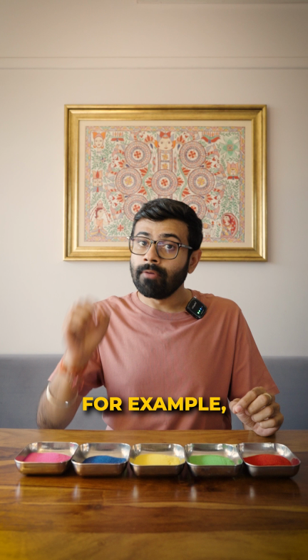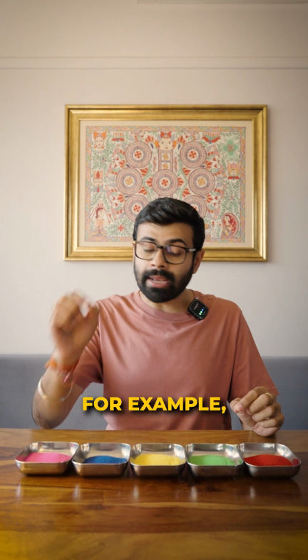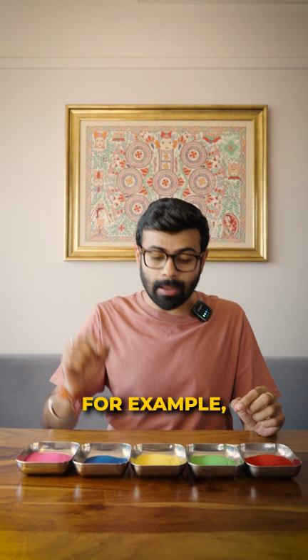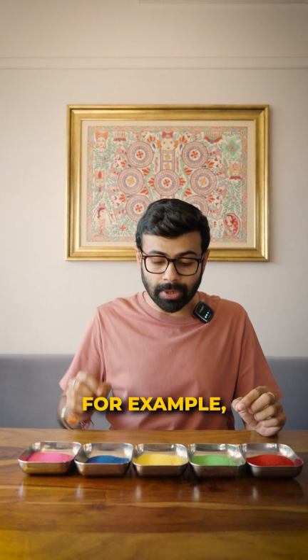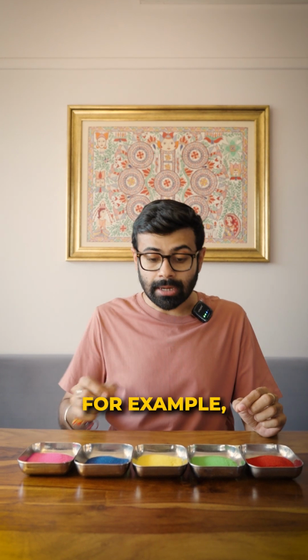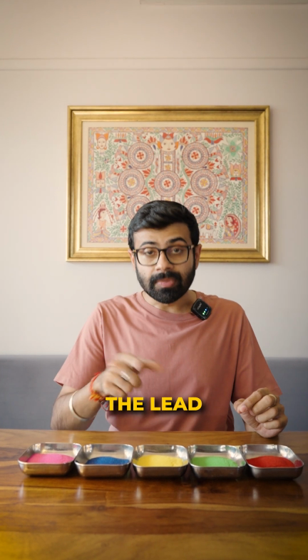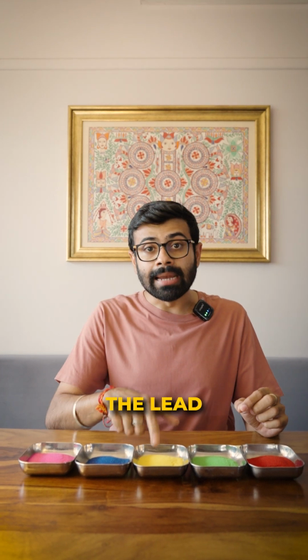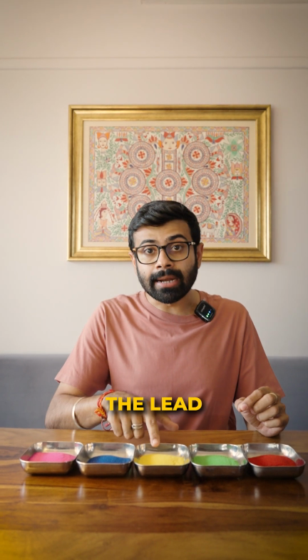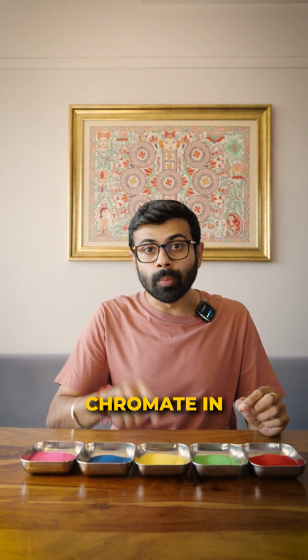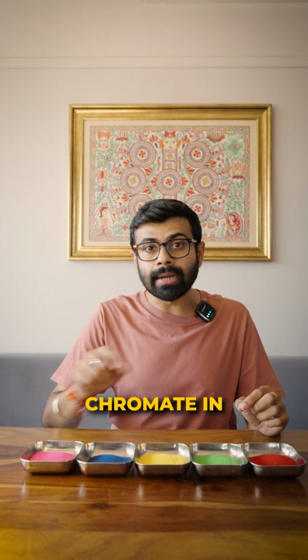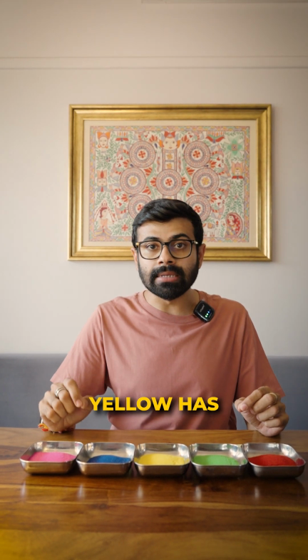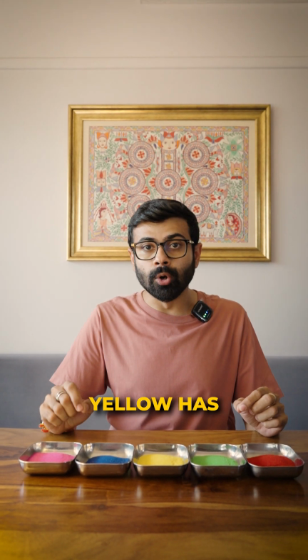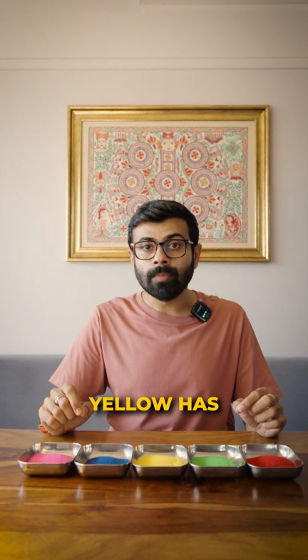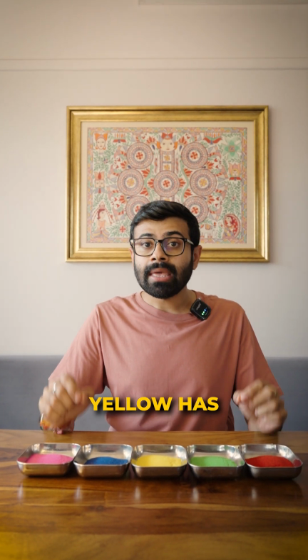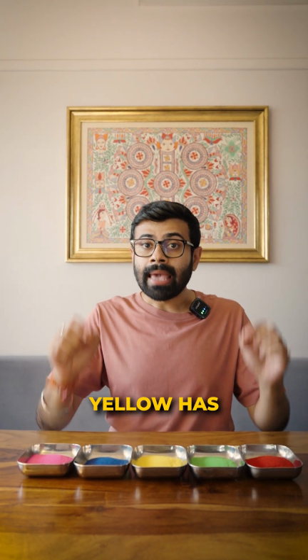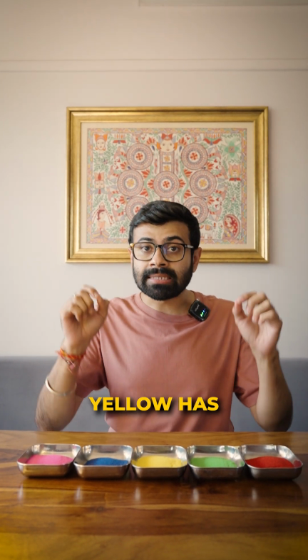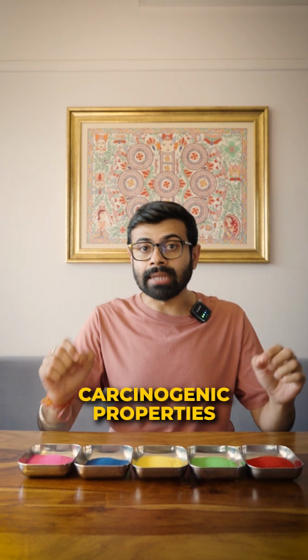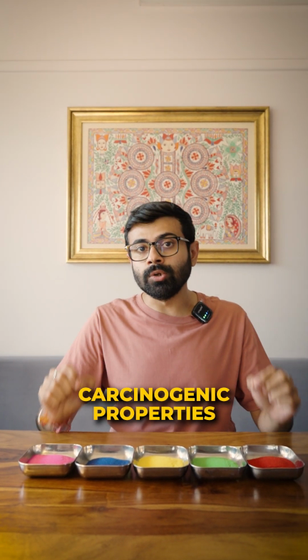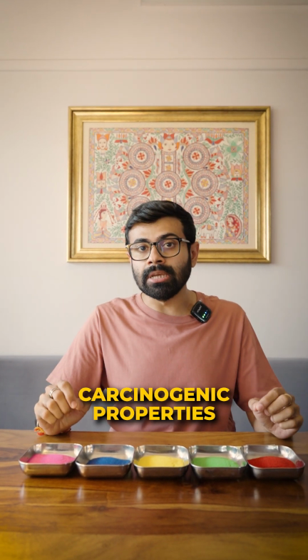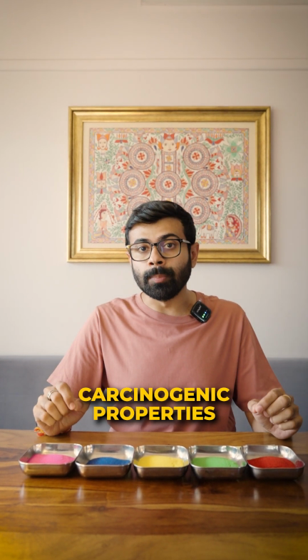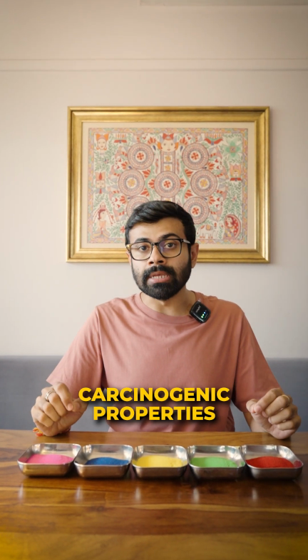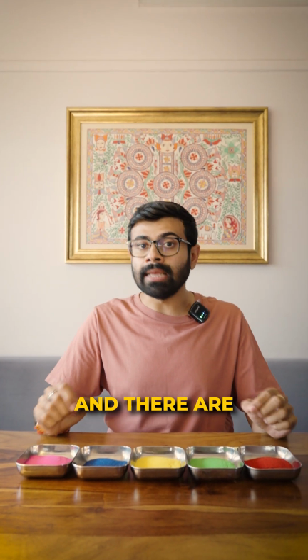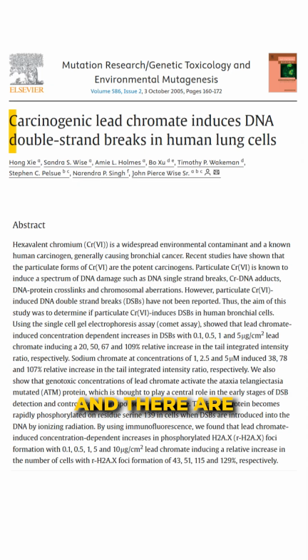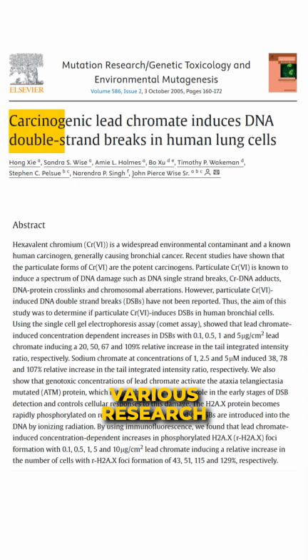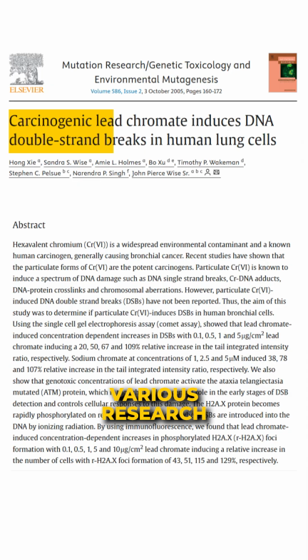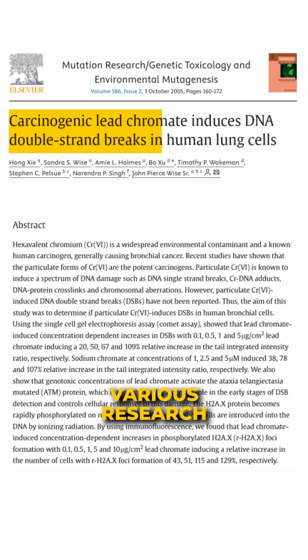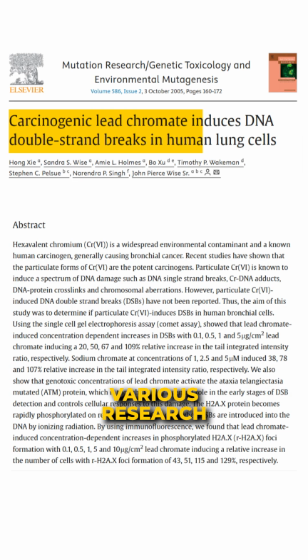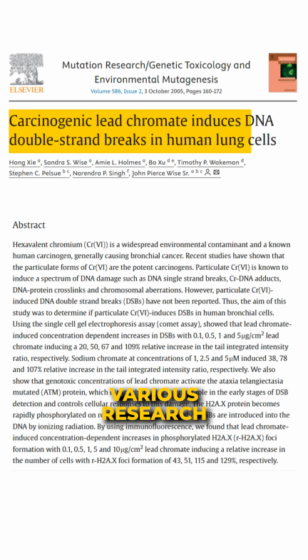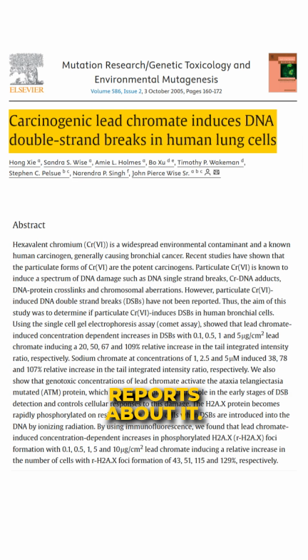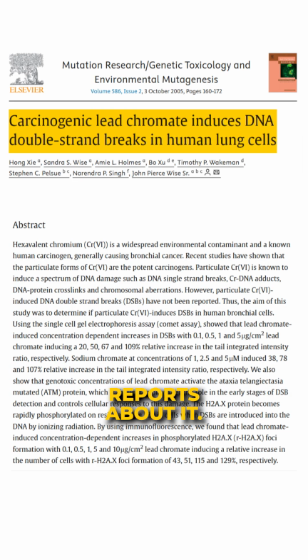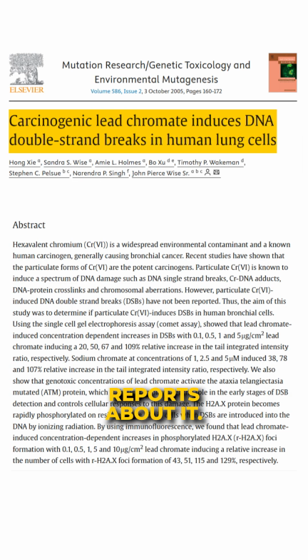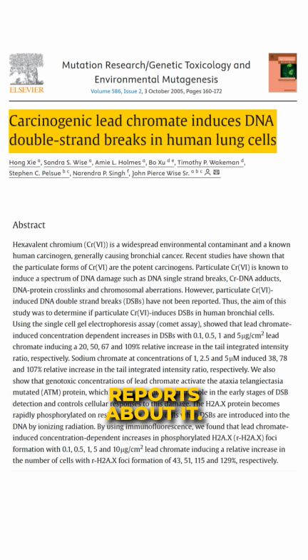For example, the lead chromate in yellow has carcinogenic properties, and there are various research reports about it.